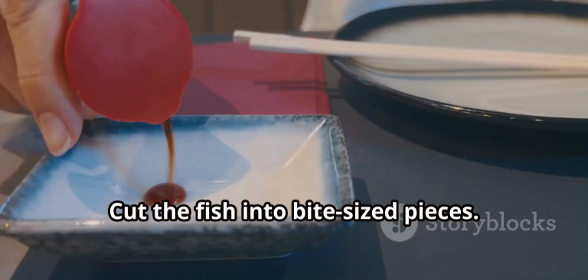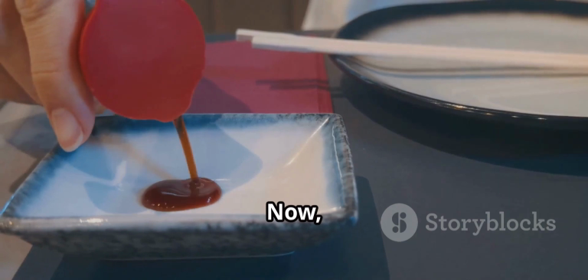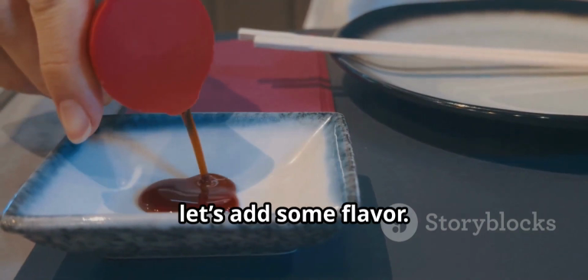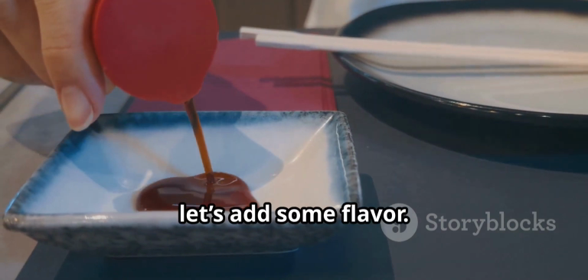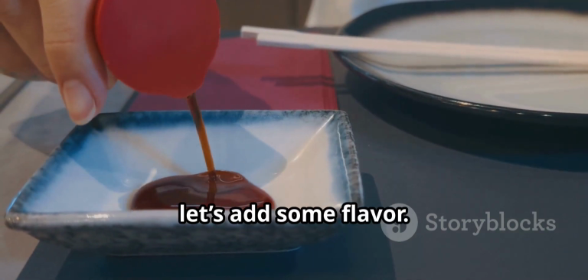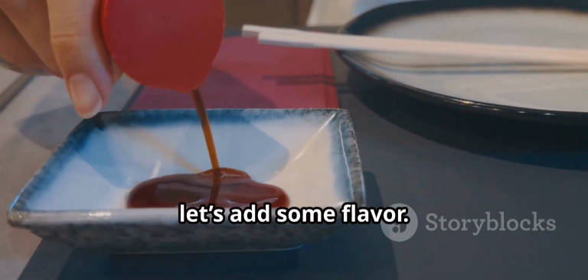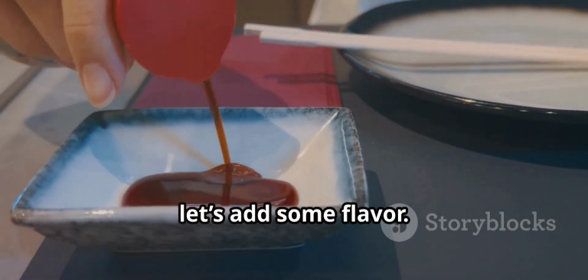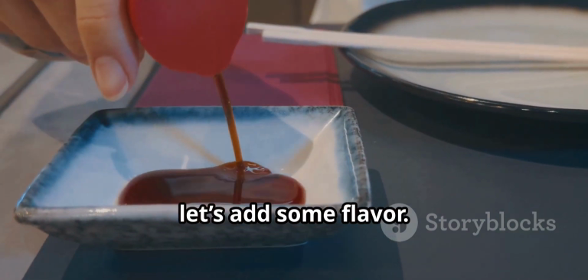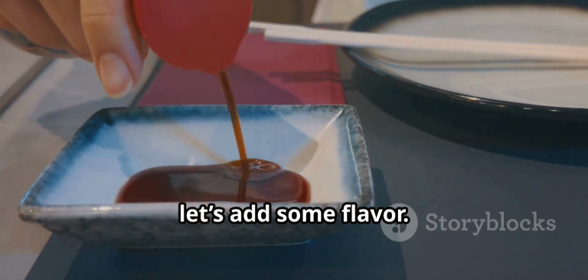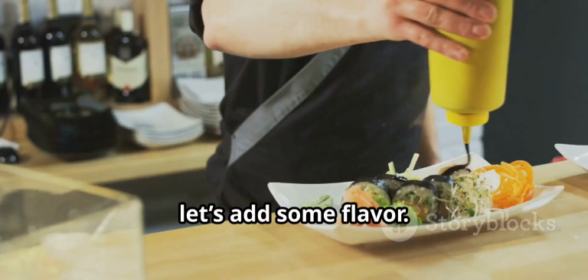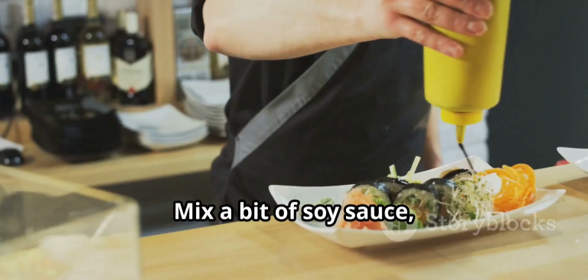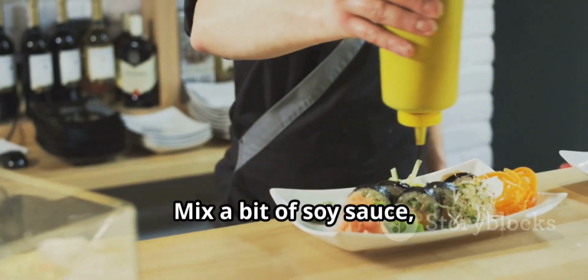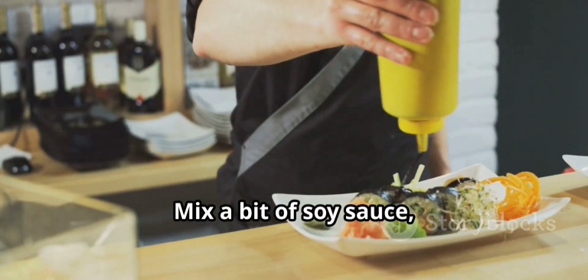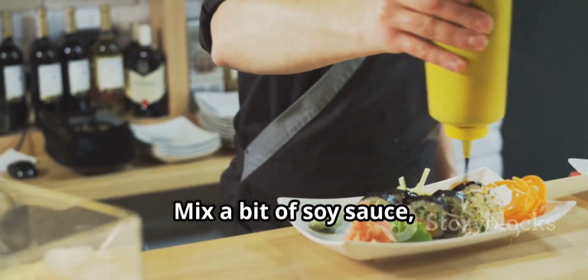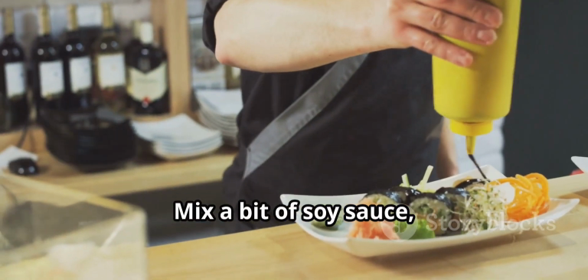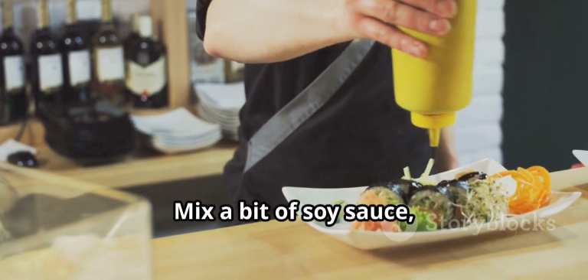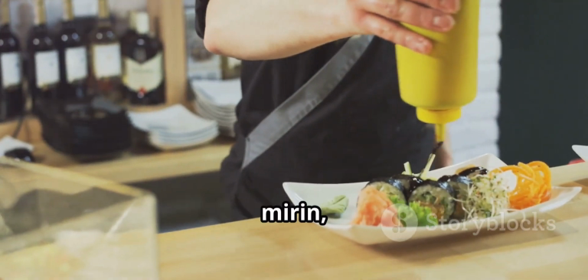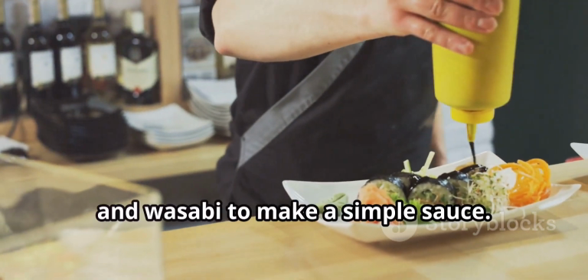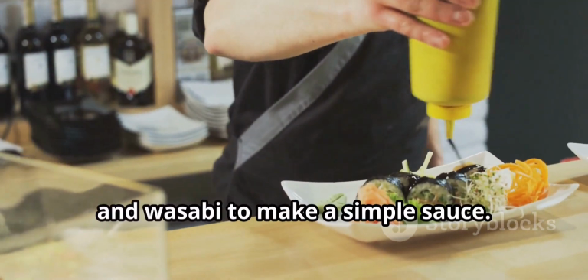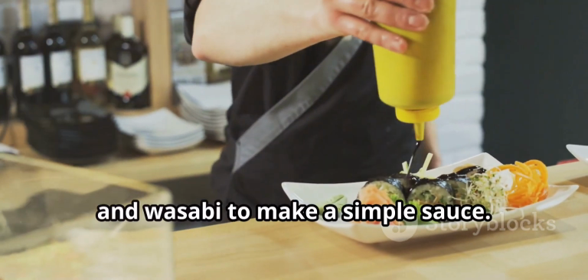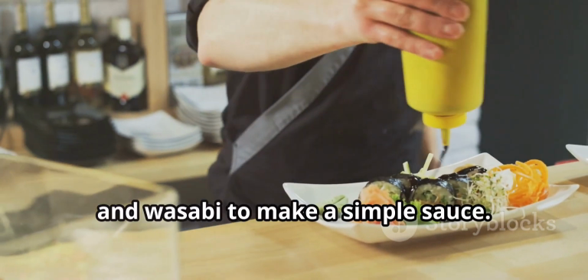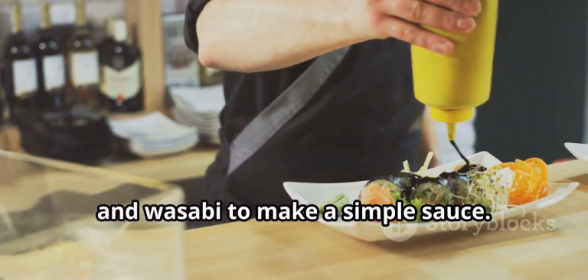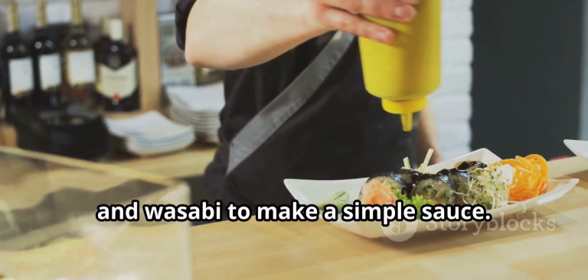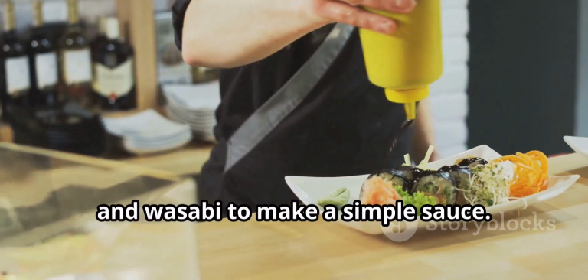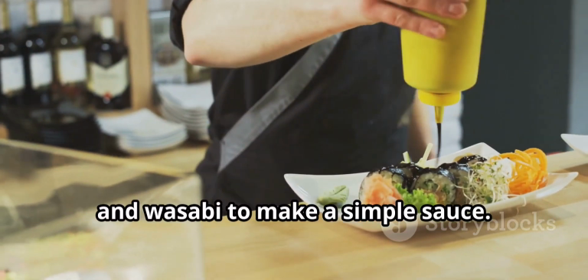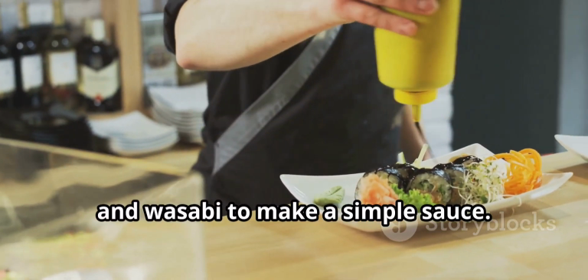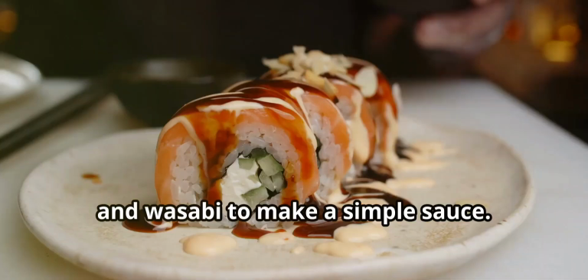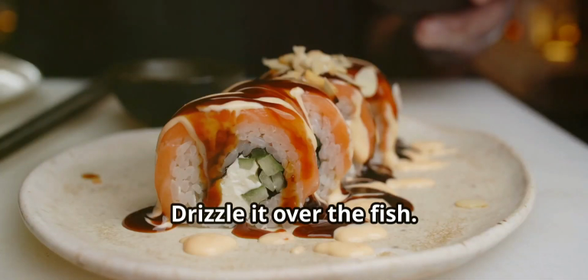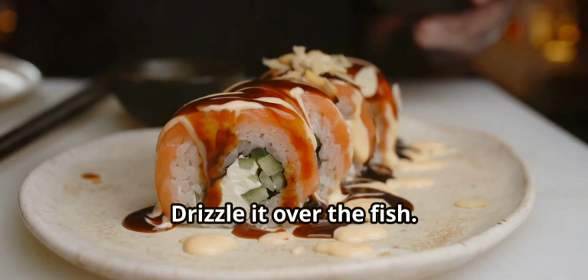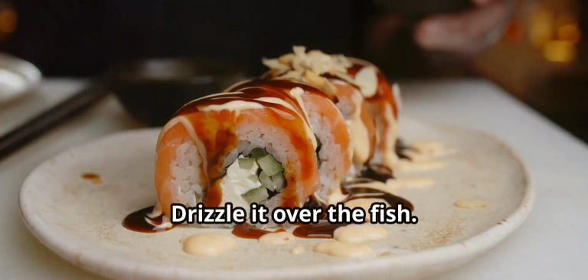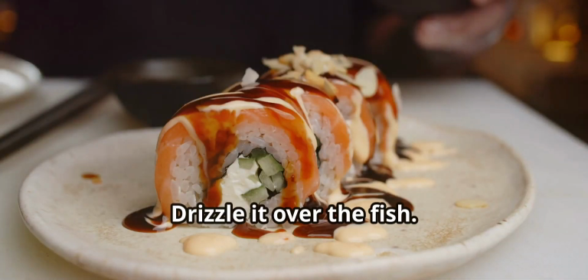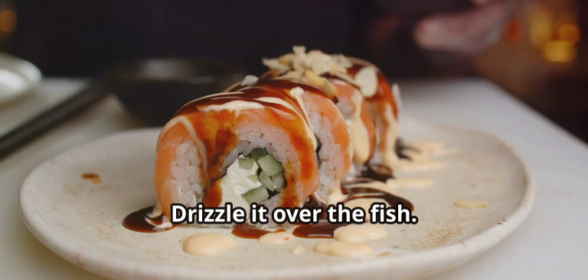Now let's add some flavor. Mix a bit of soy sauce, mirin, and wasabi to make a simple sauce. Drizzle it over the fish.